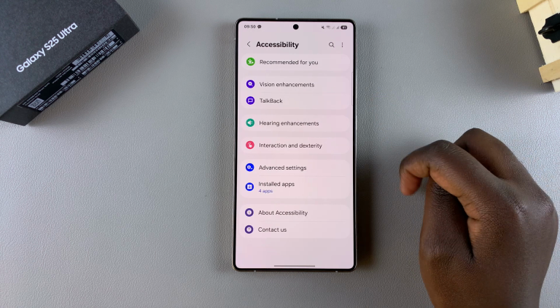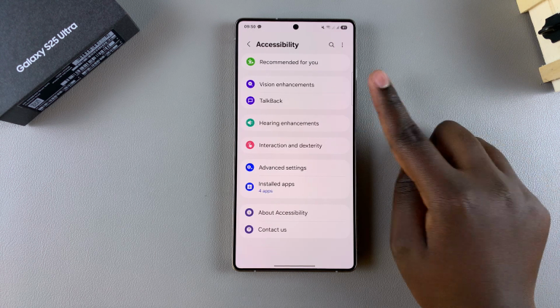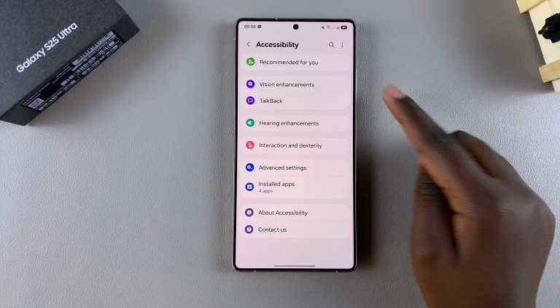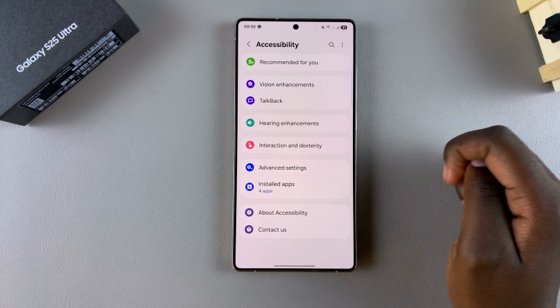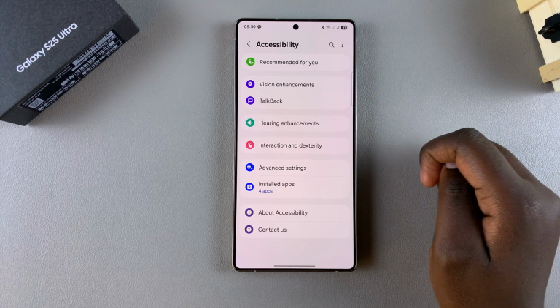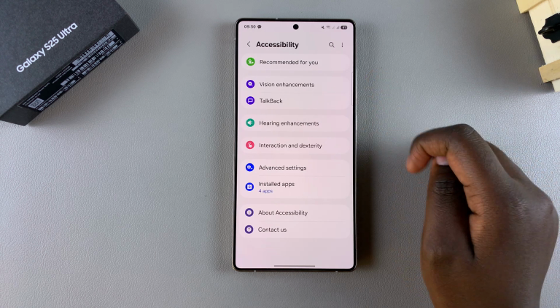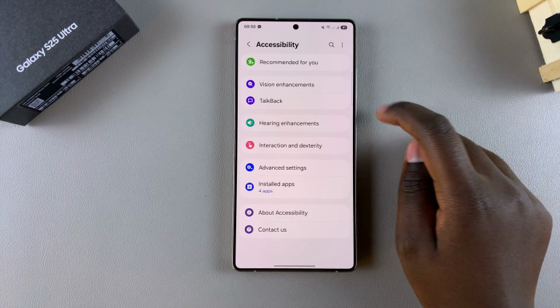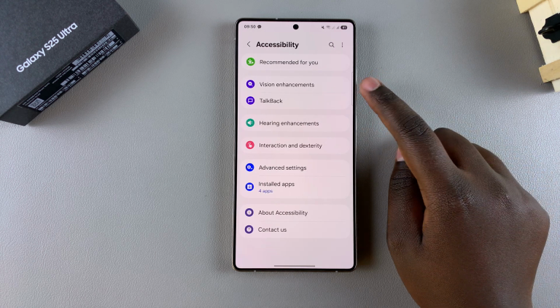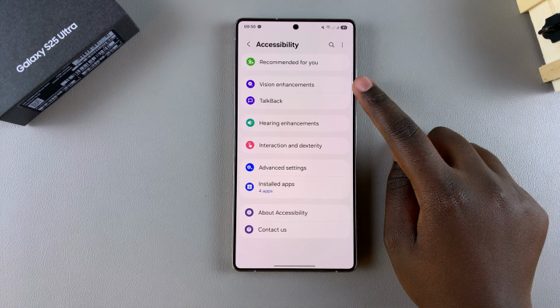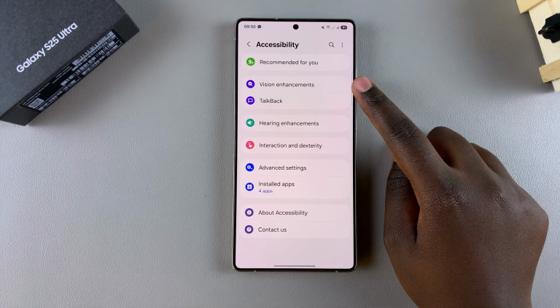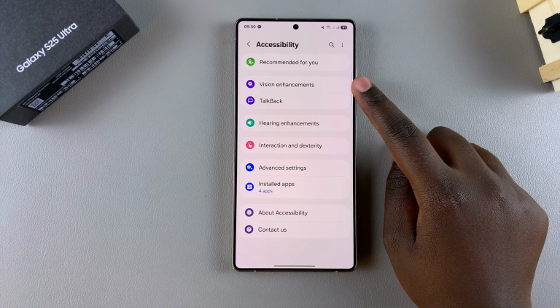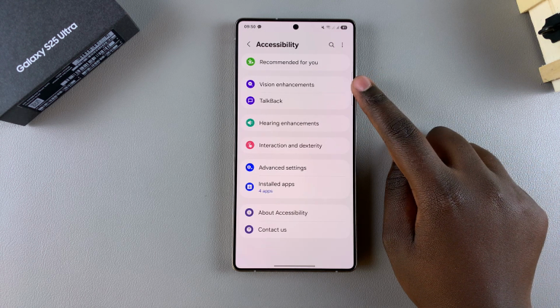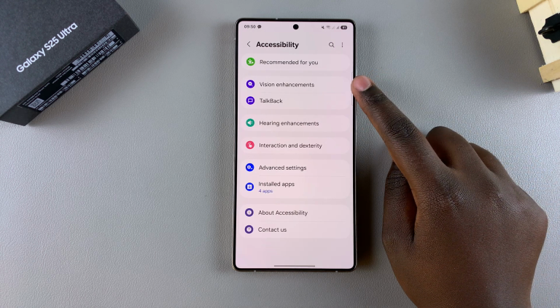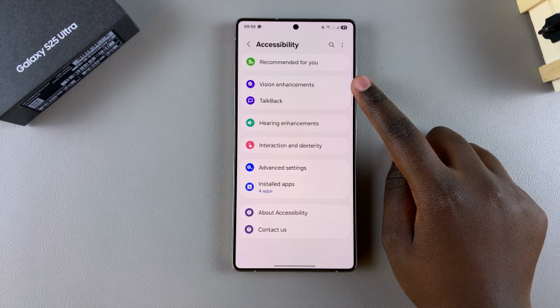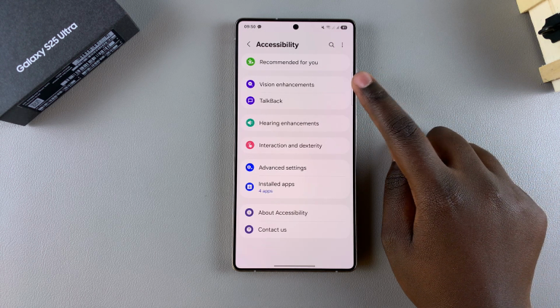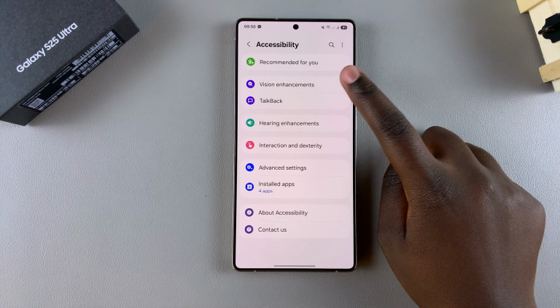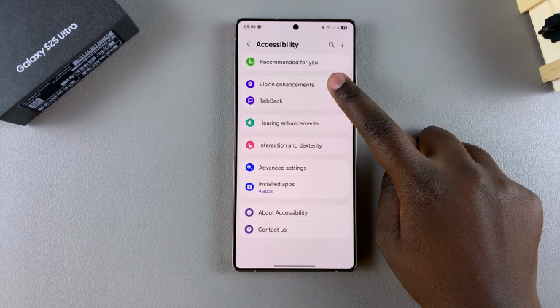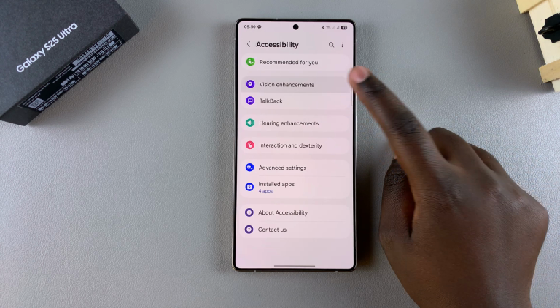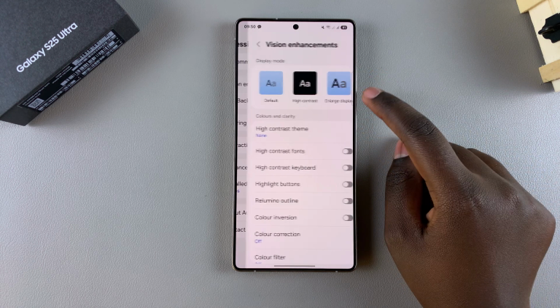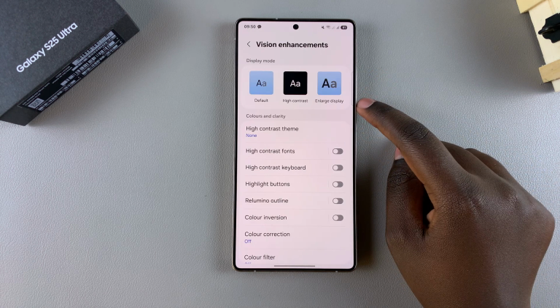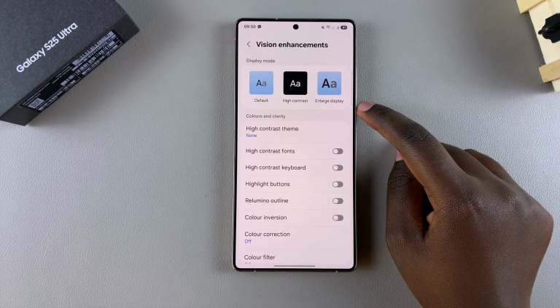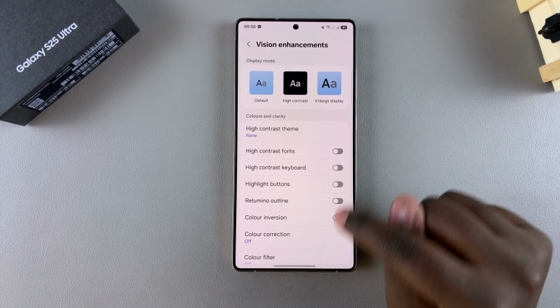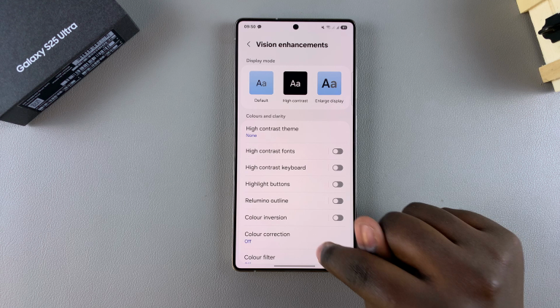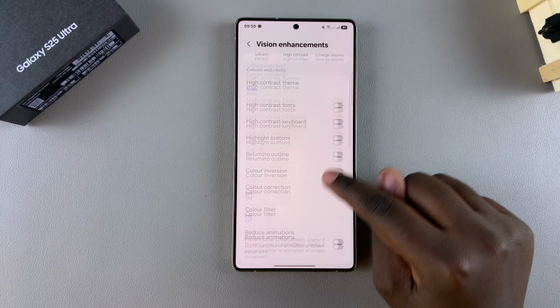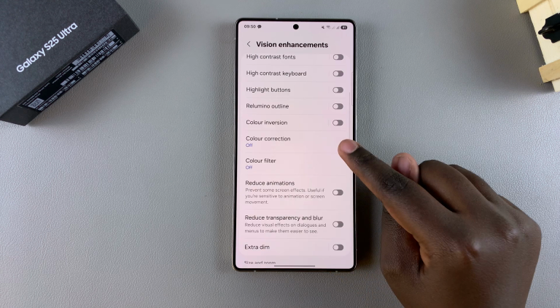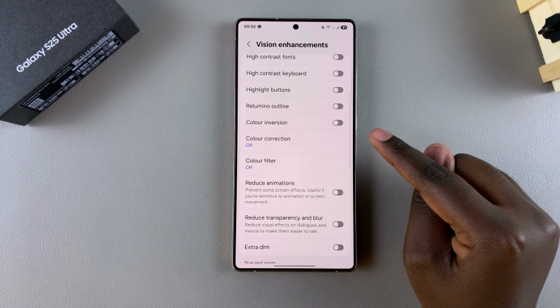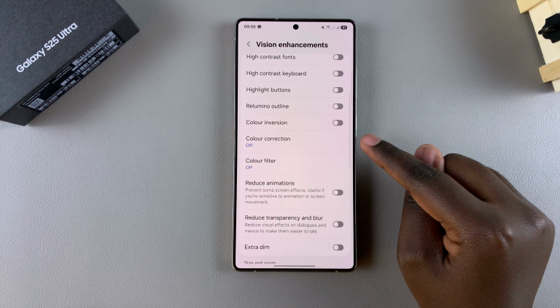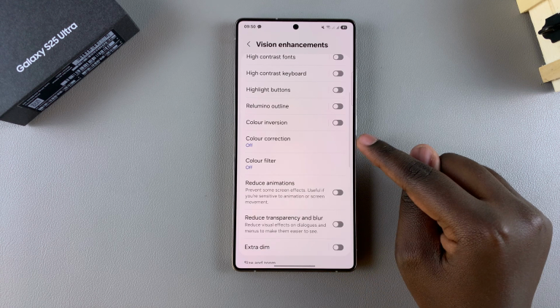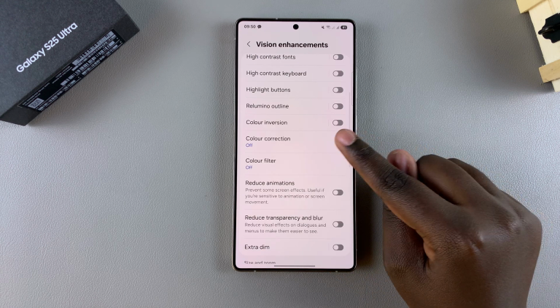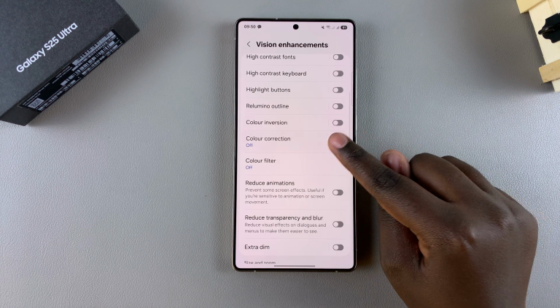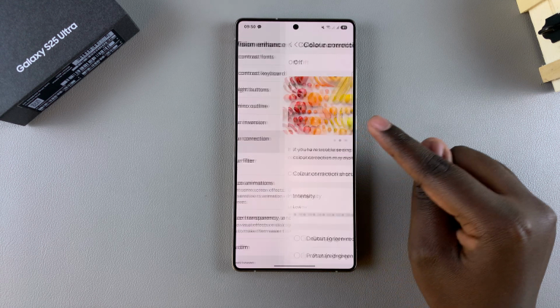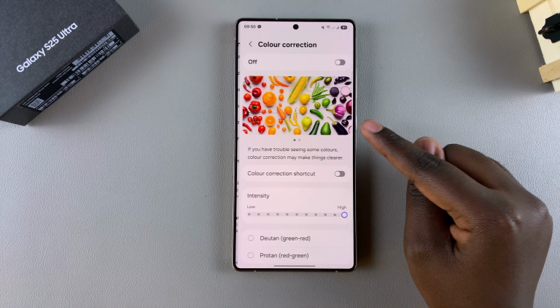Under your accessibility settings, tap on Vision Enhancements, and then look for Color Correction and select it.